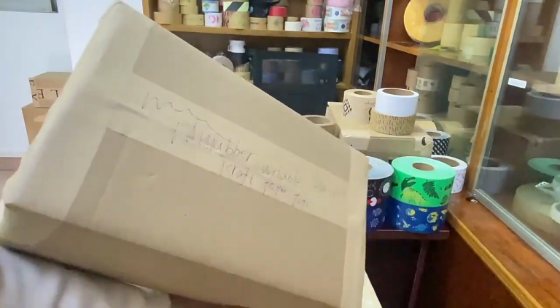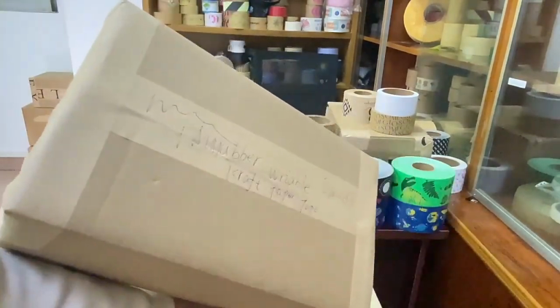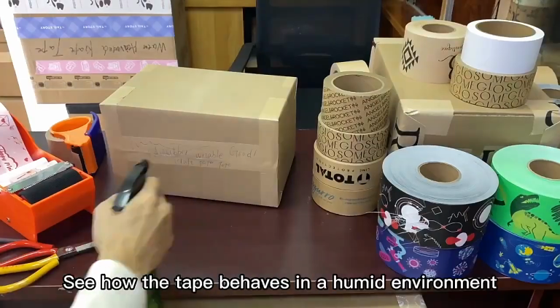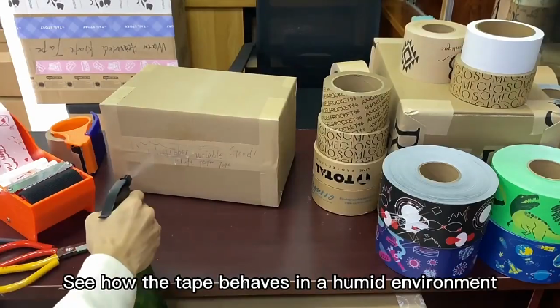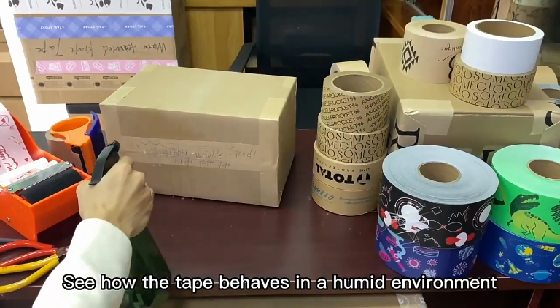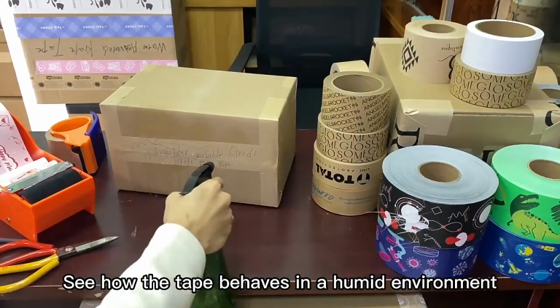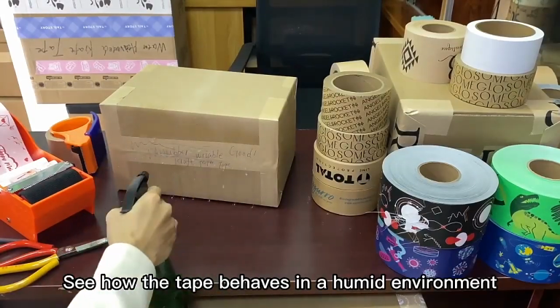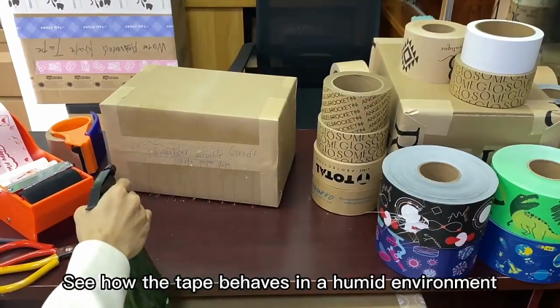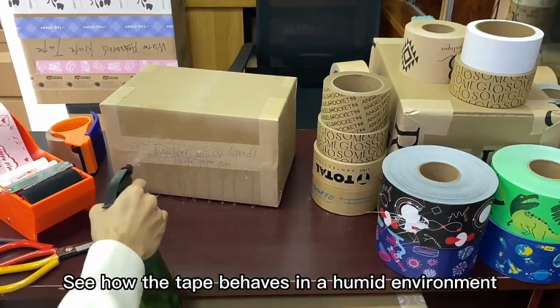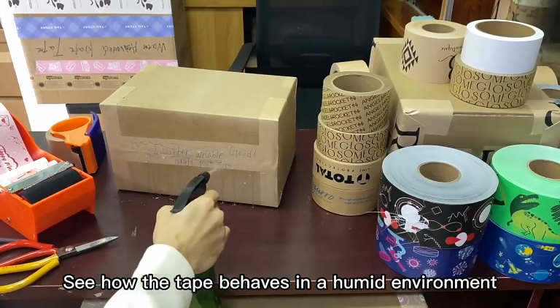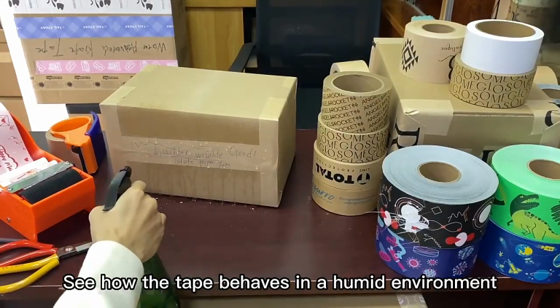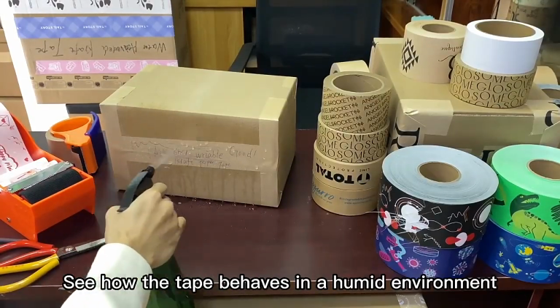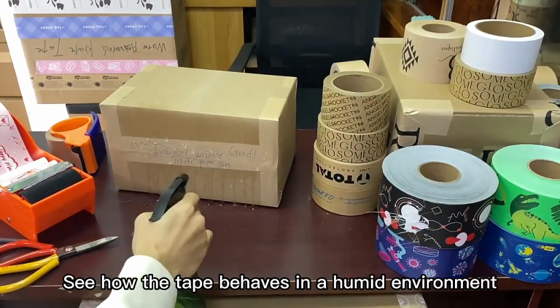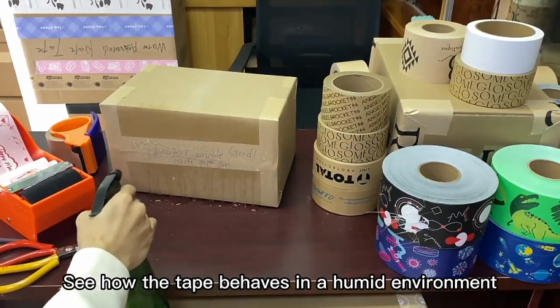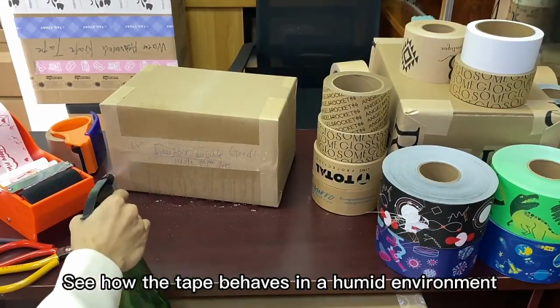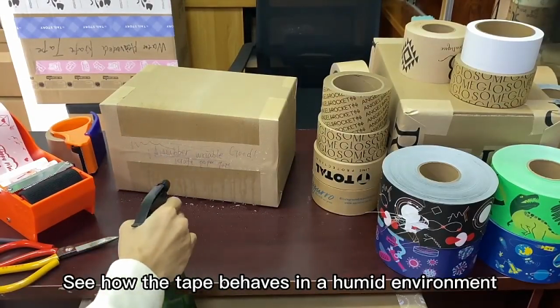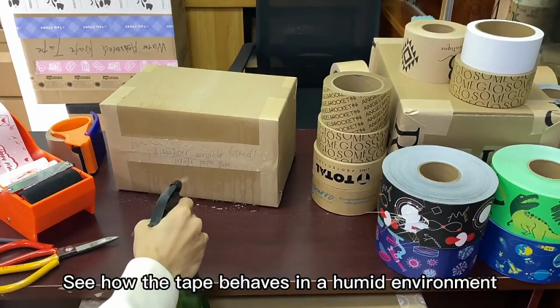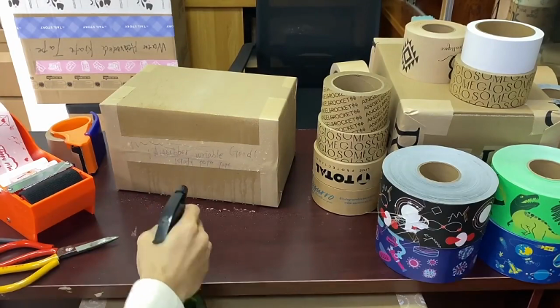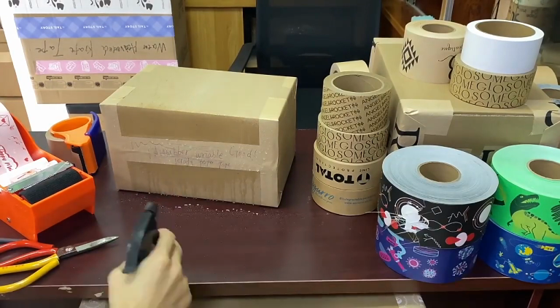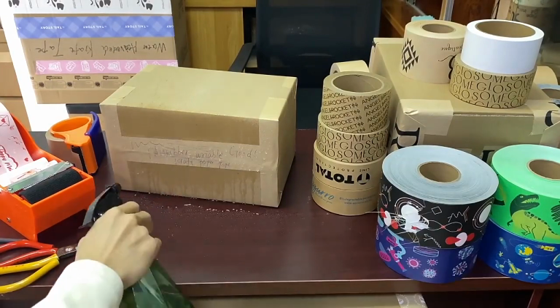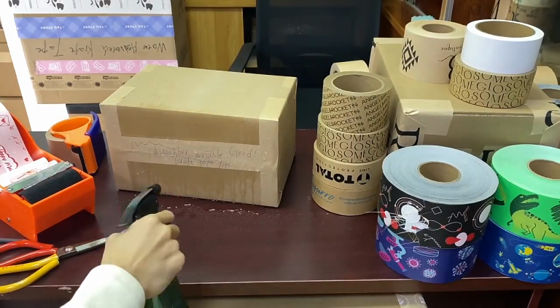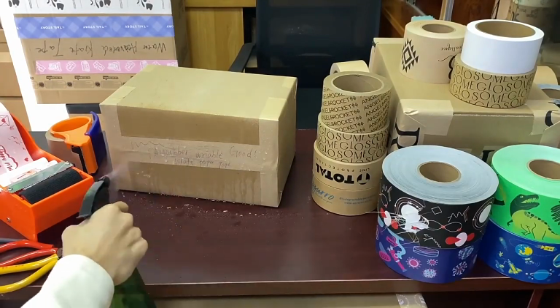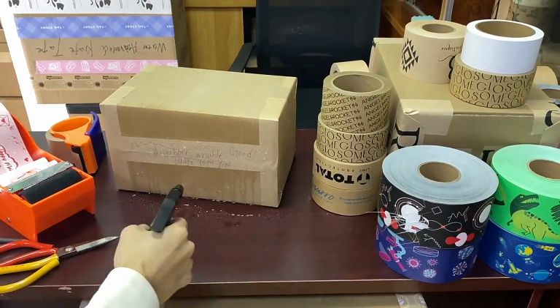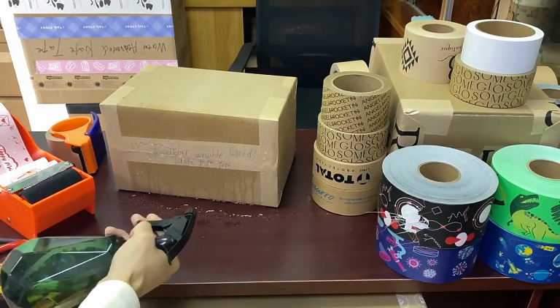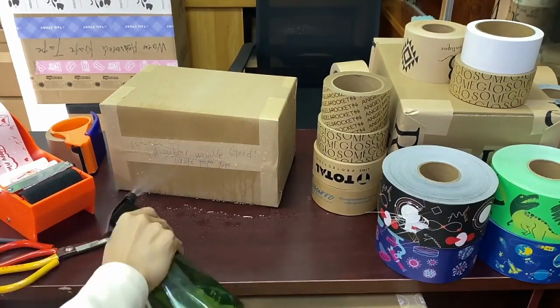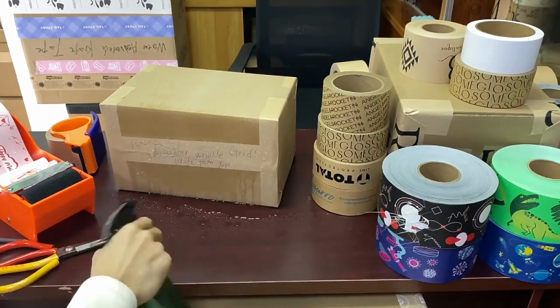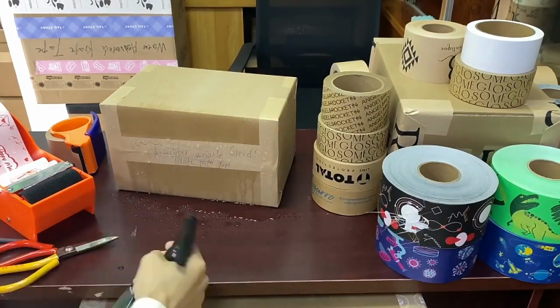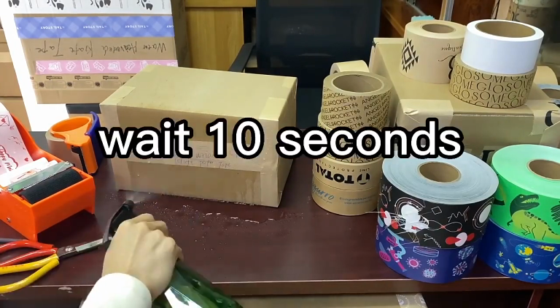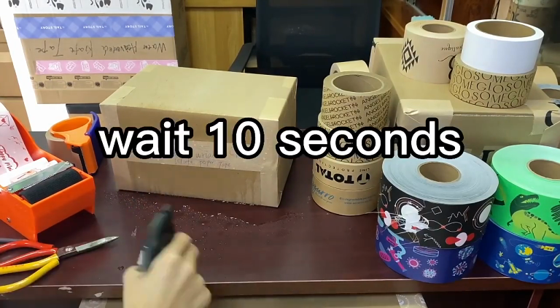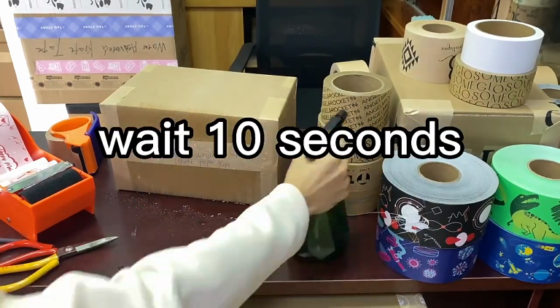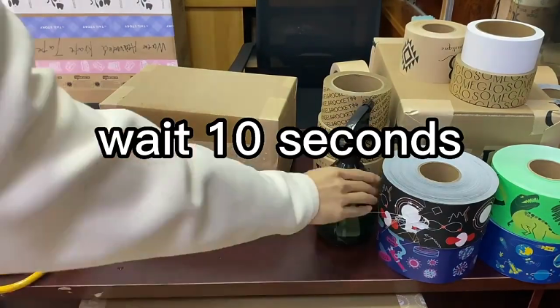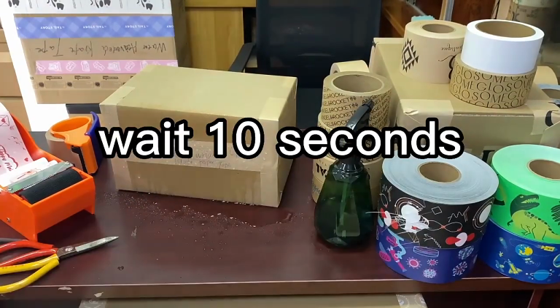See how the tape behaves in a humid environment. Wait 10 seconds.